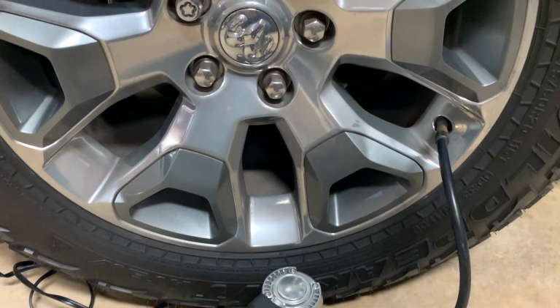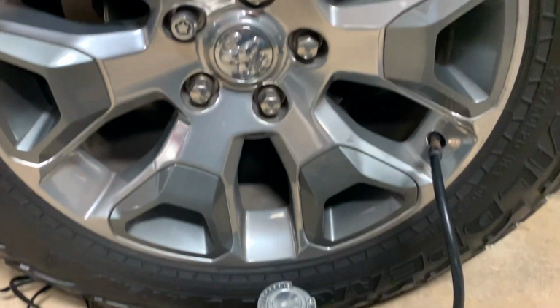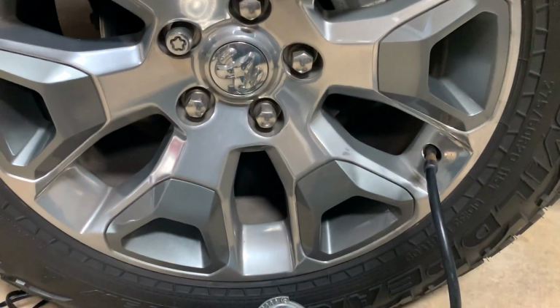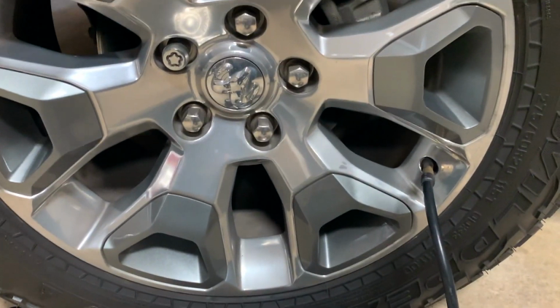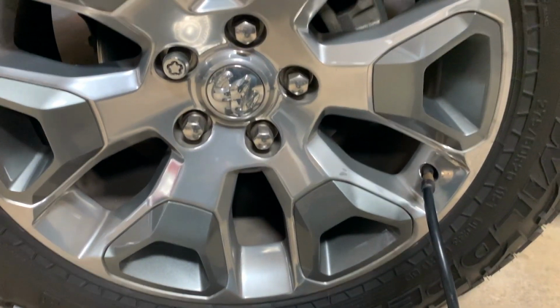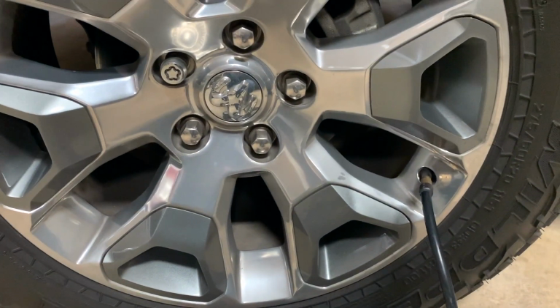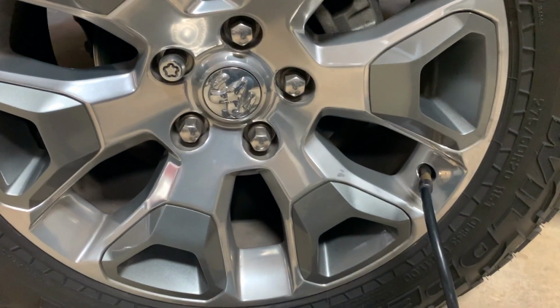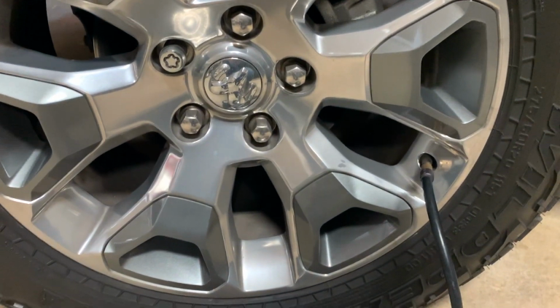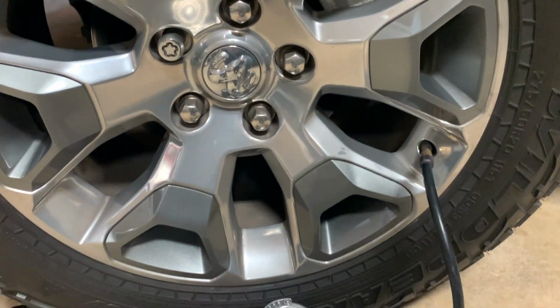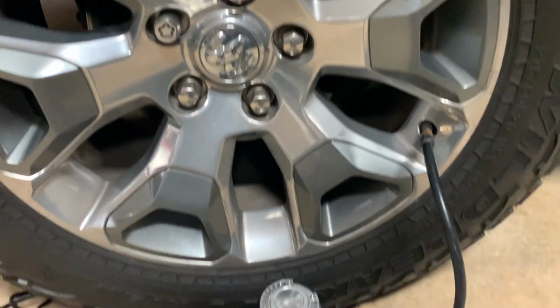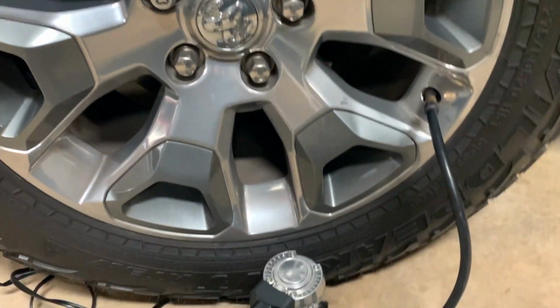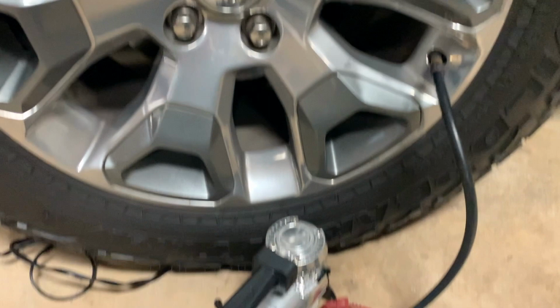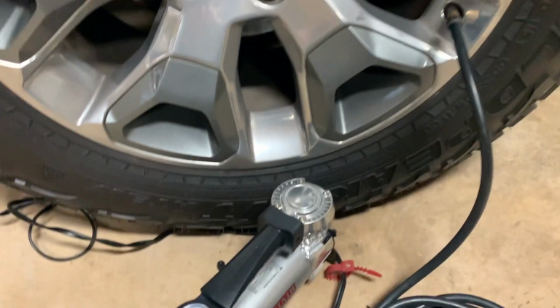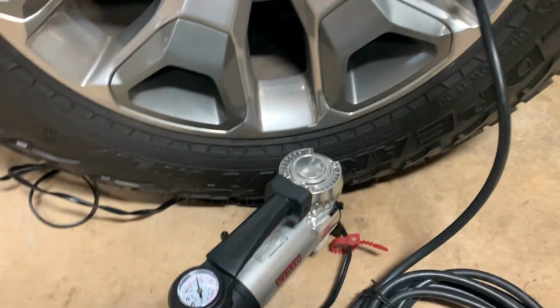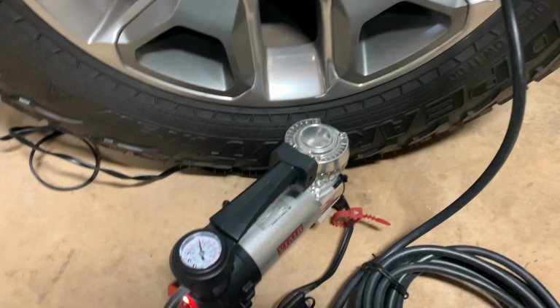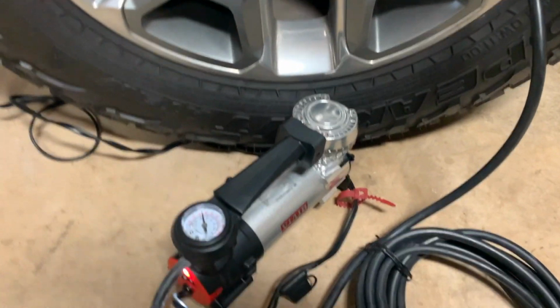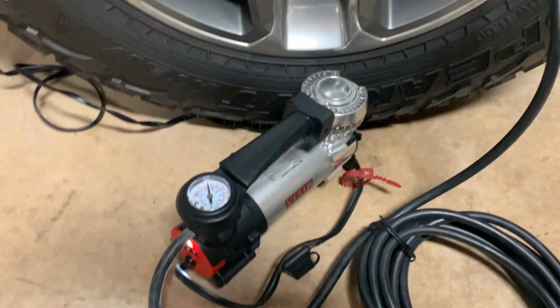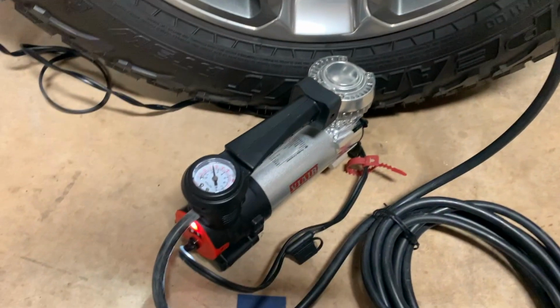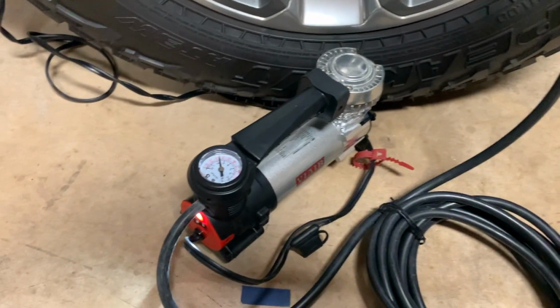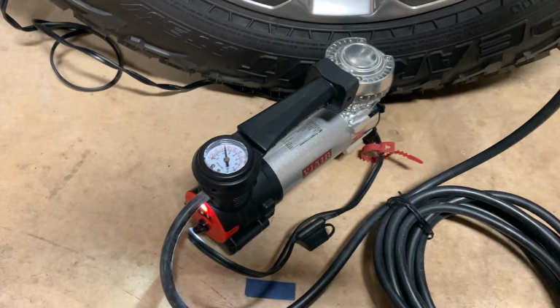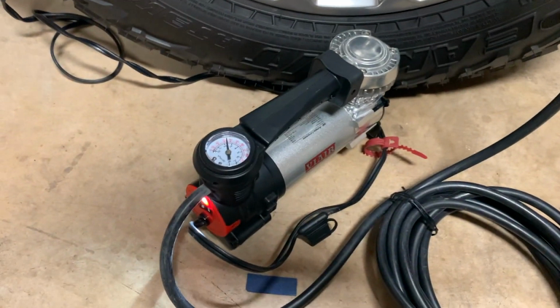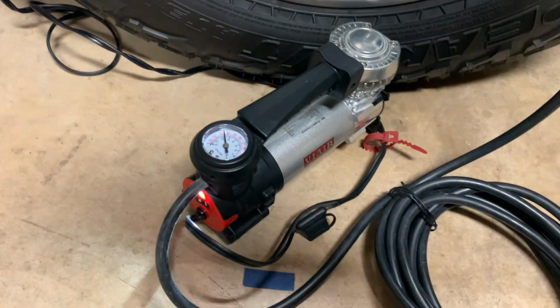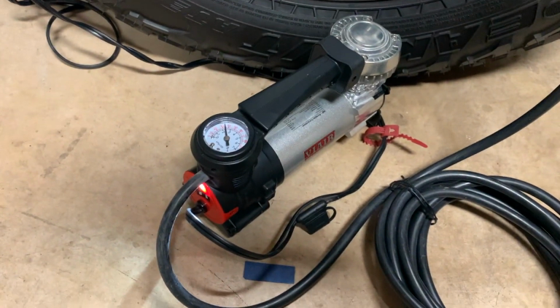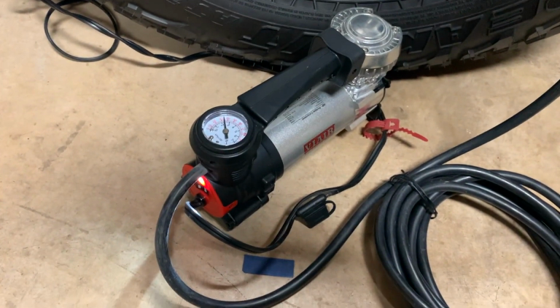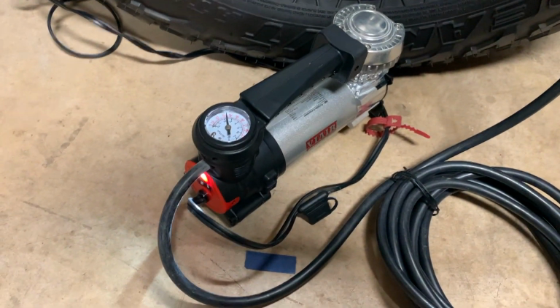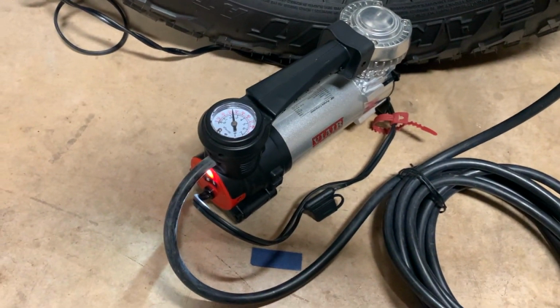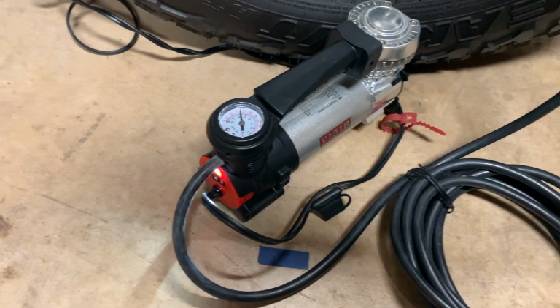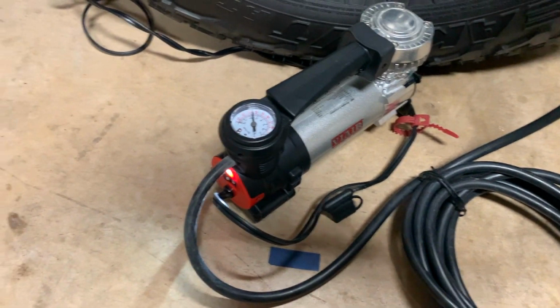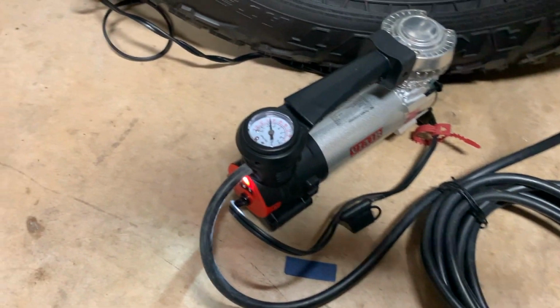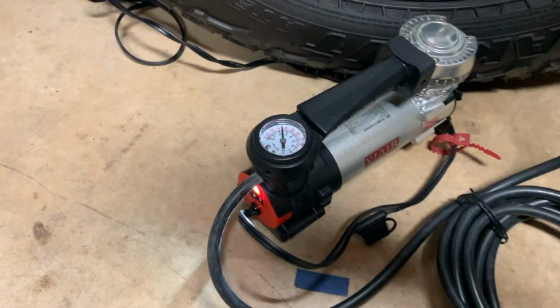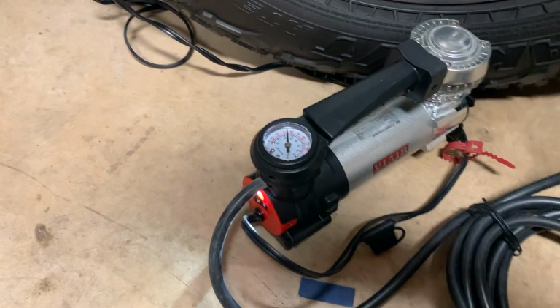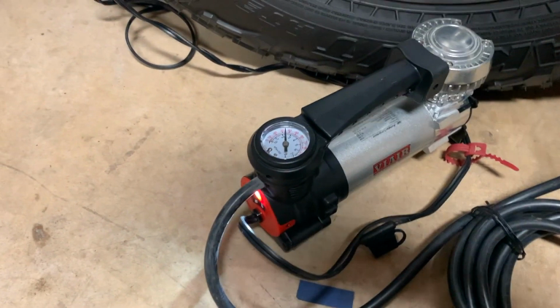Overall, I've been really happy with this portable air pump. So if you're in the market for one, I highly recommend this one.